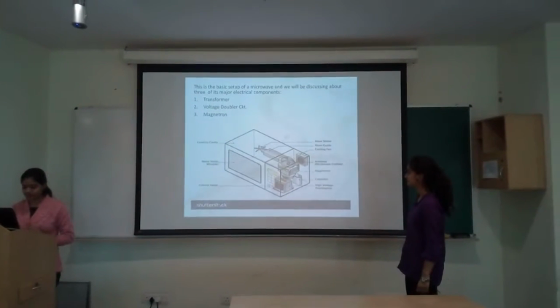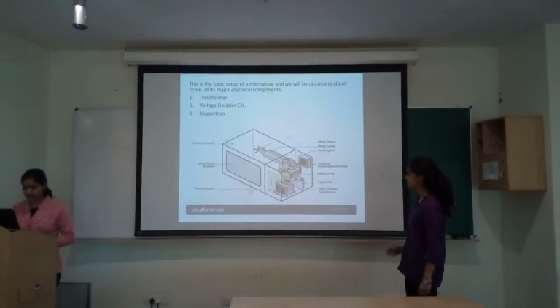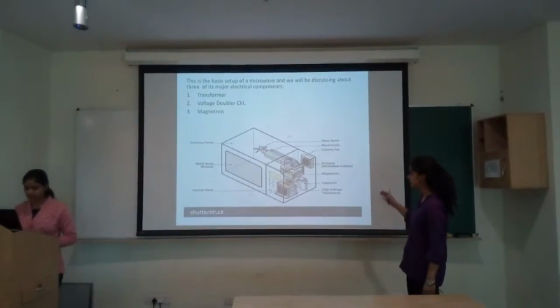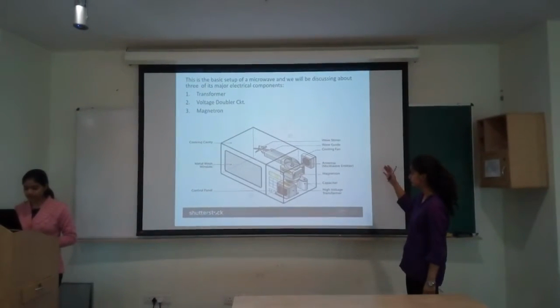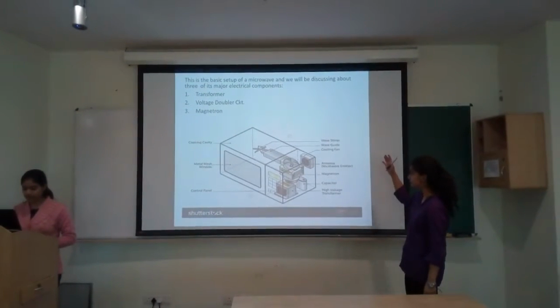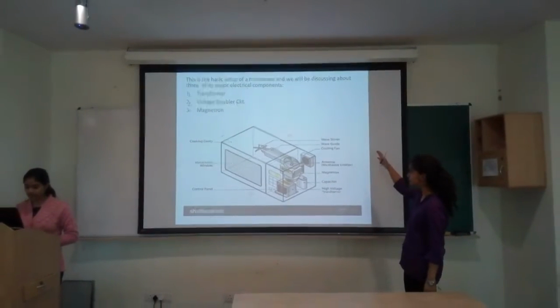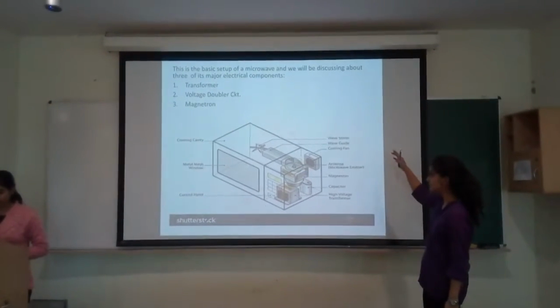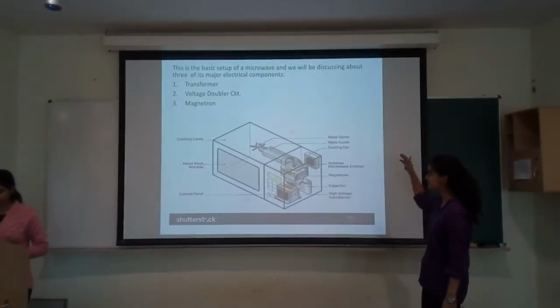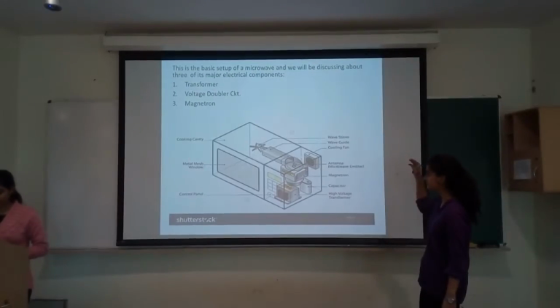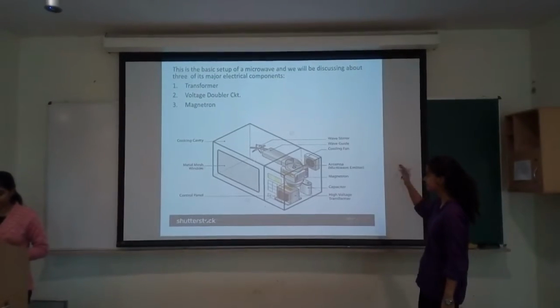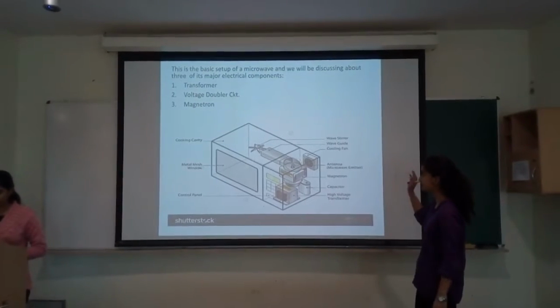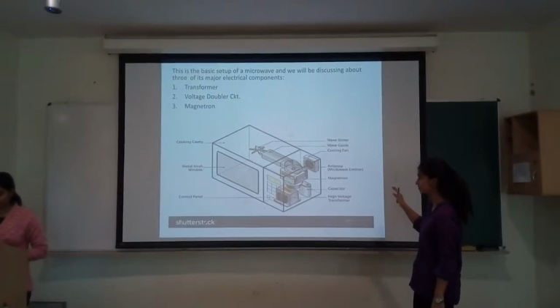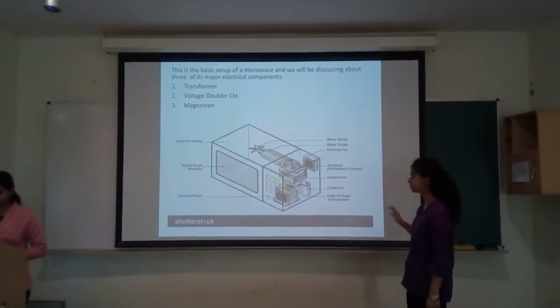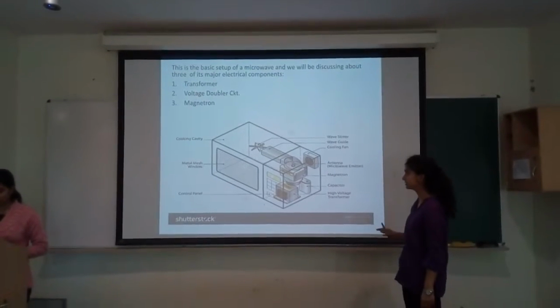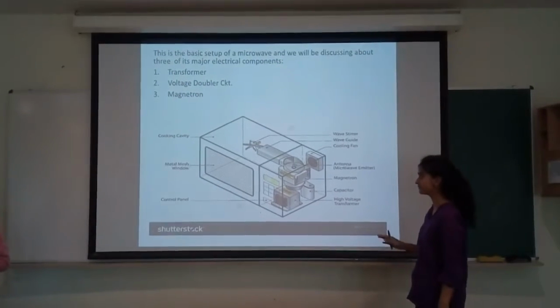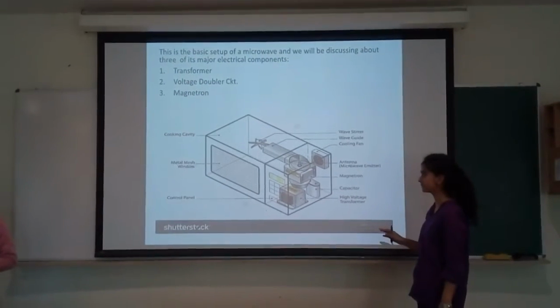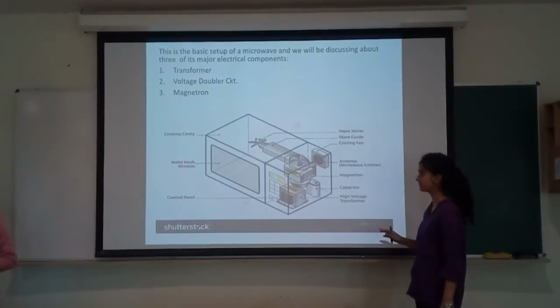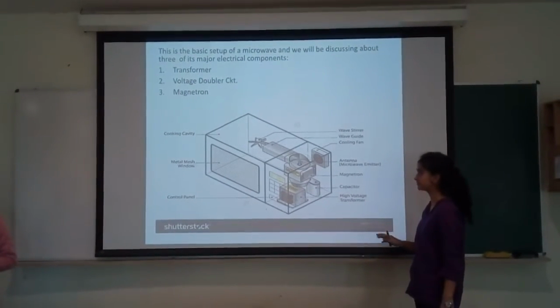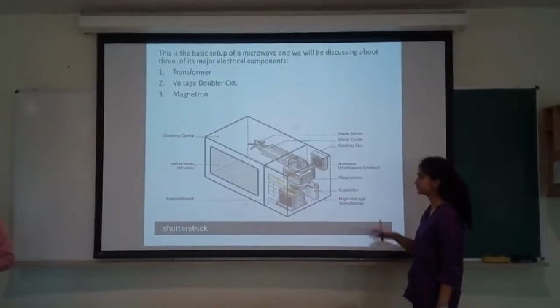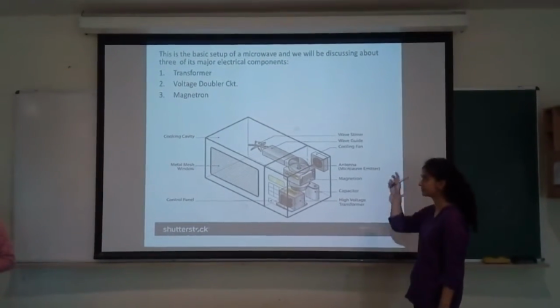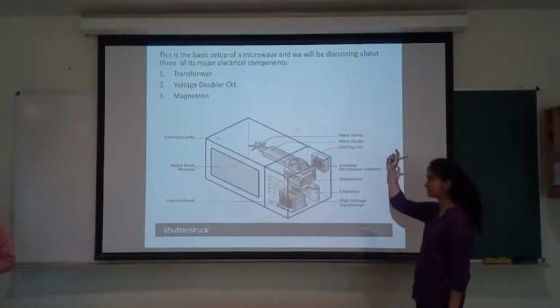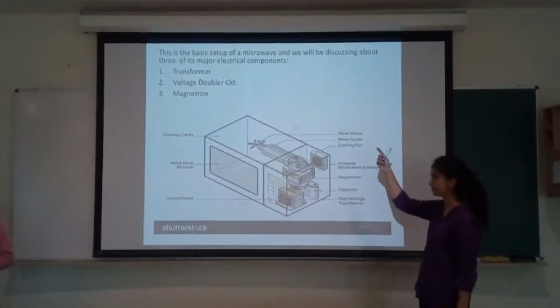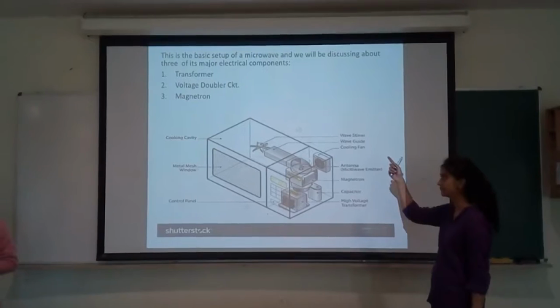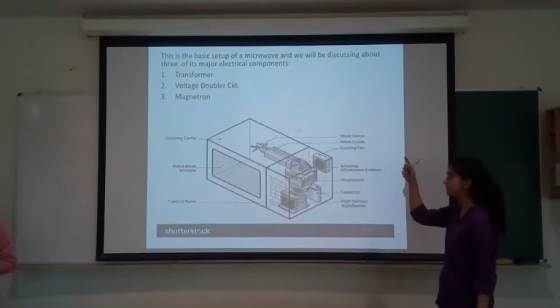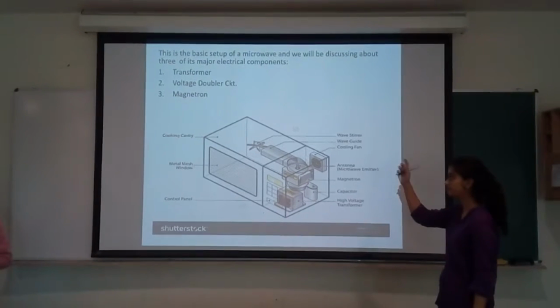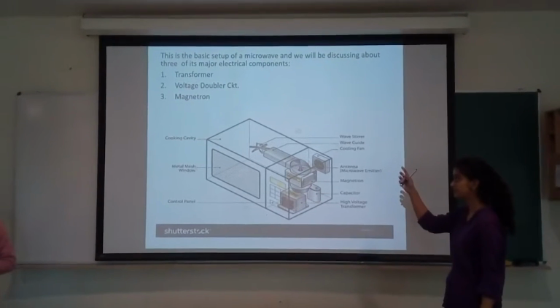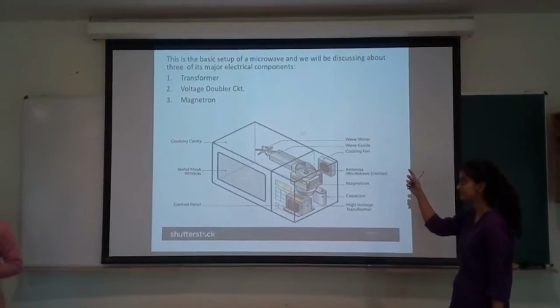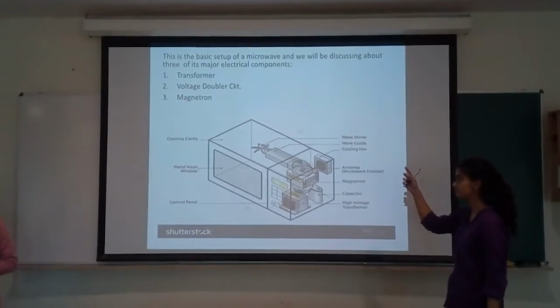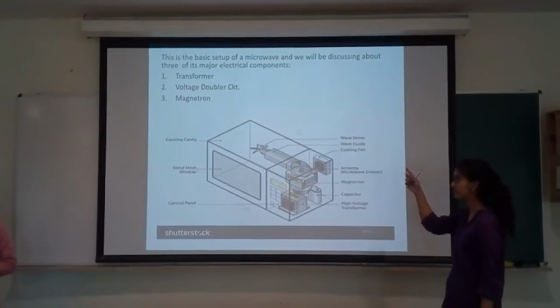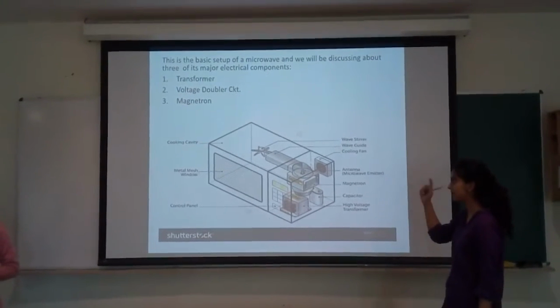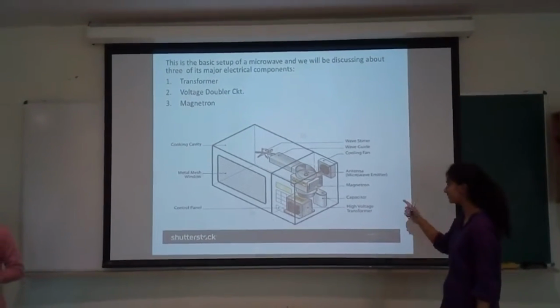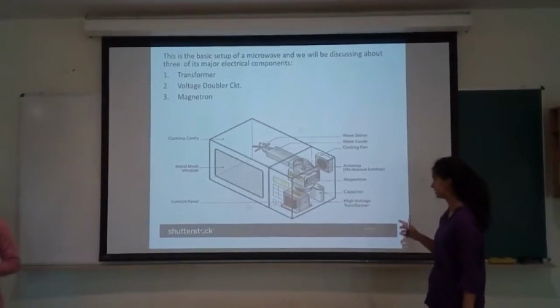We are going to basically study the three major components of a microwave oven, which are the transformer, the voltage doubler circuit, and the magnetron.